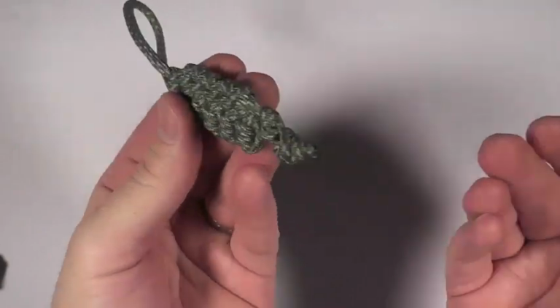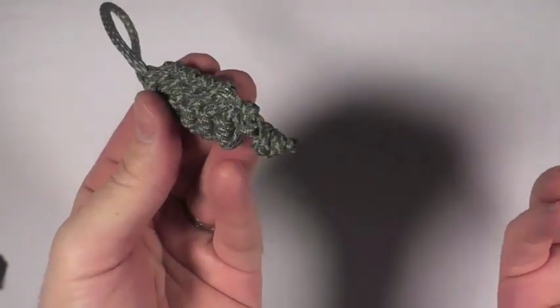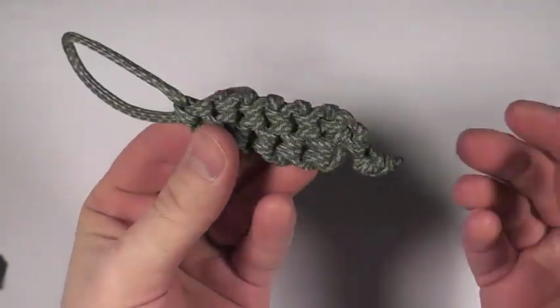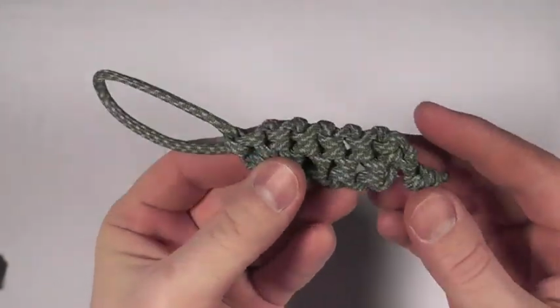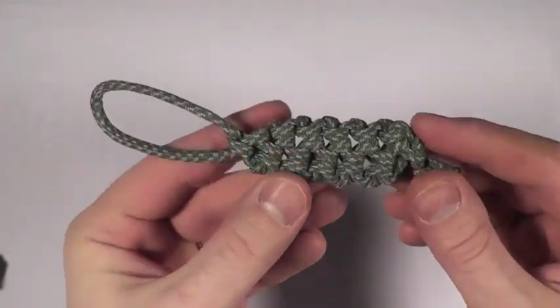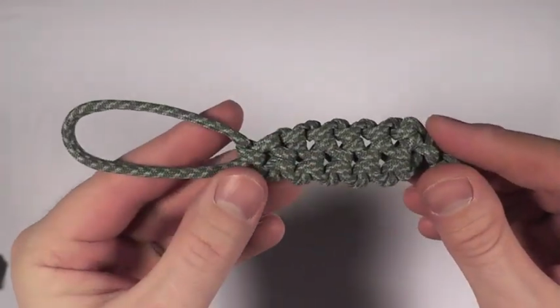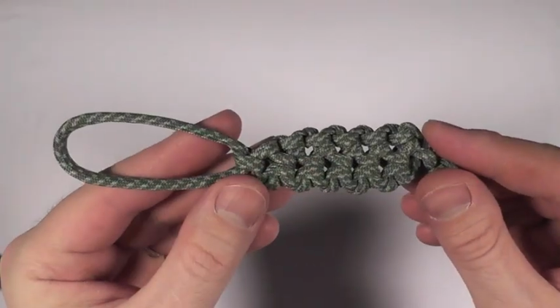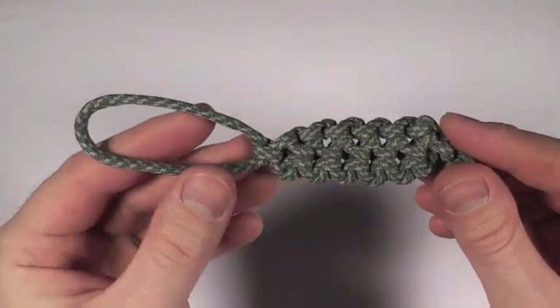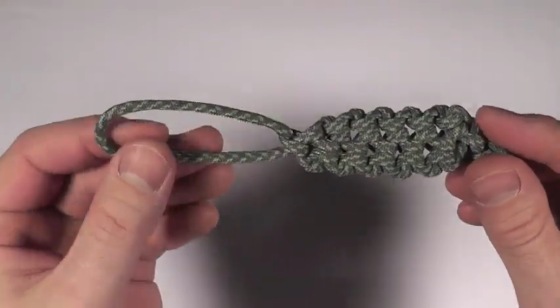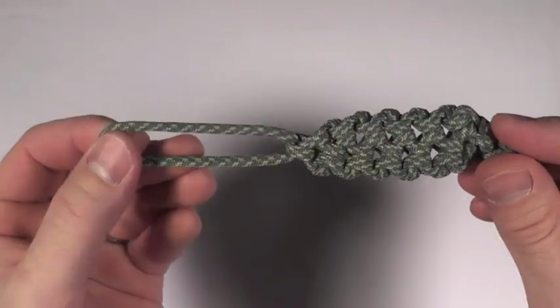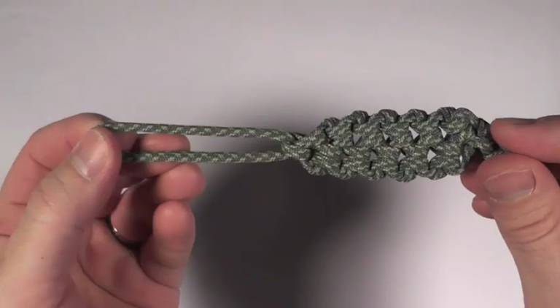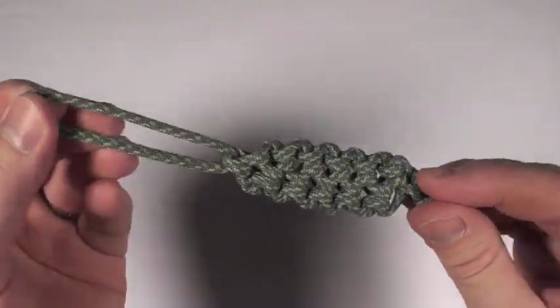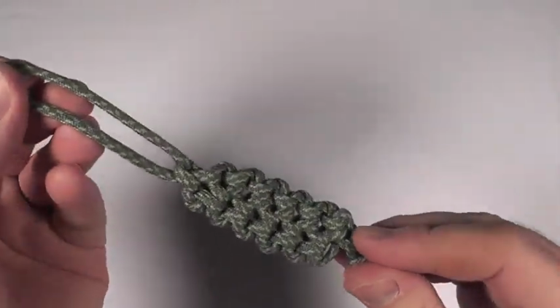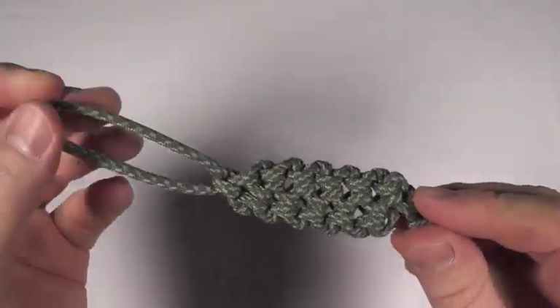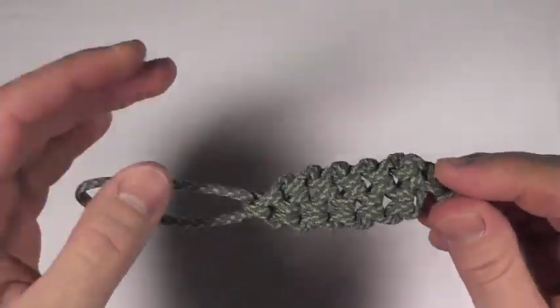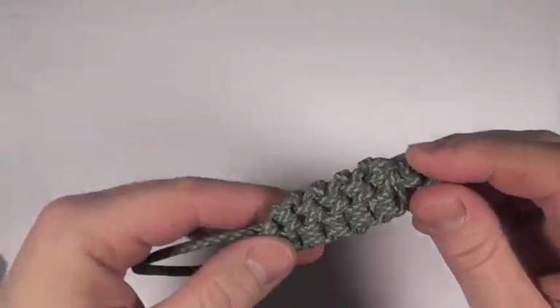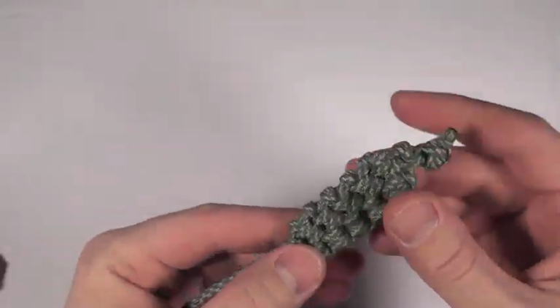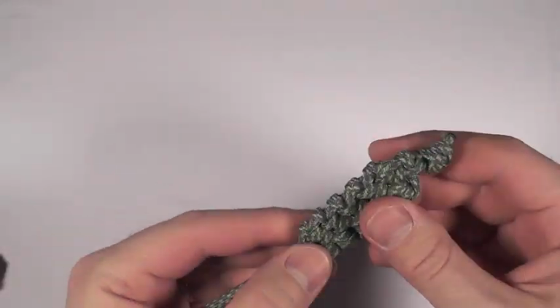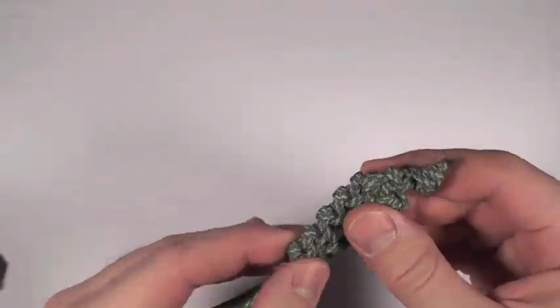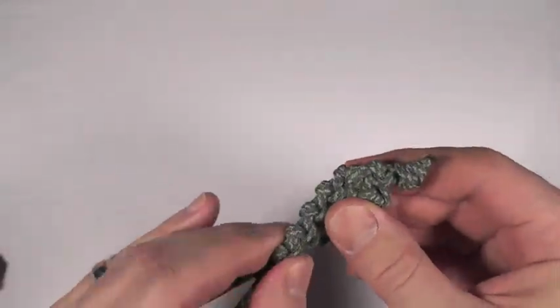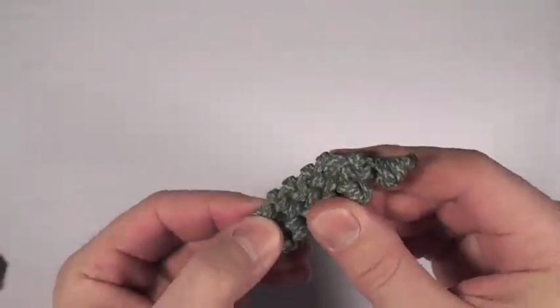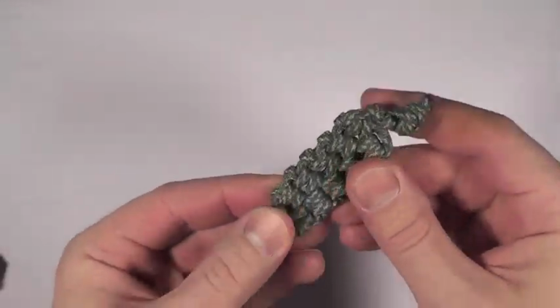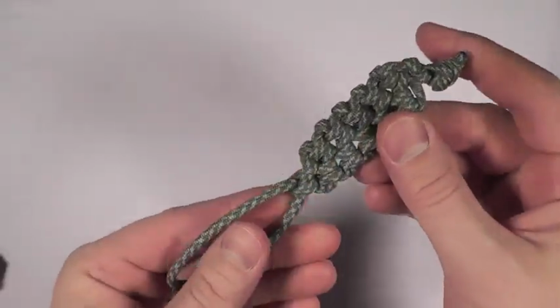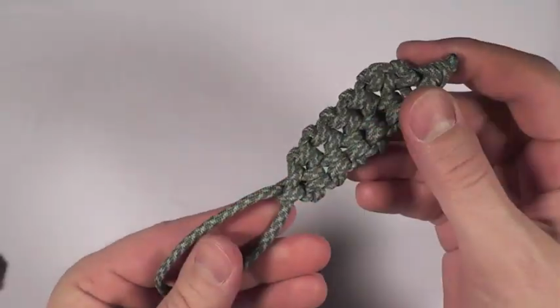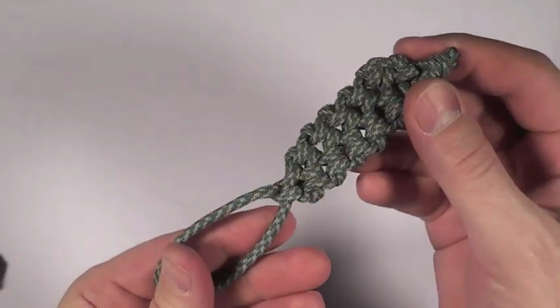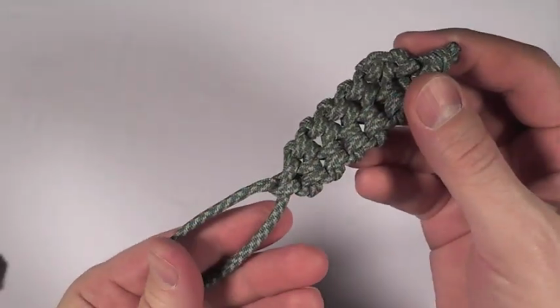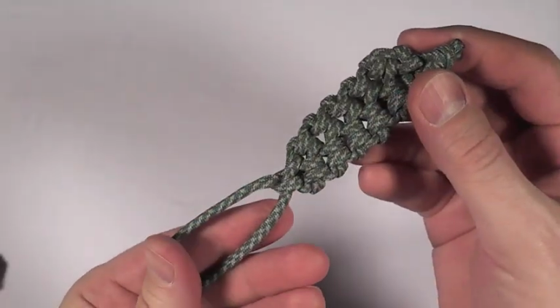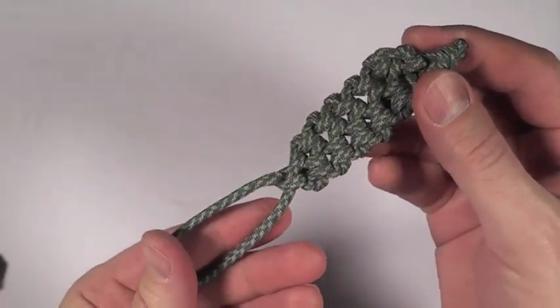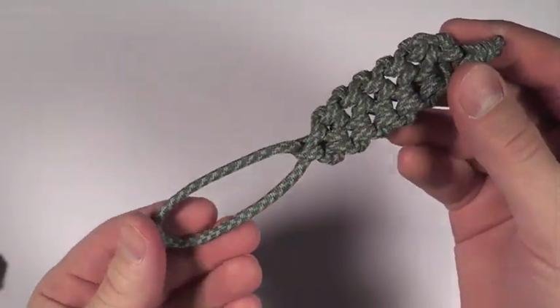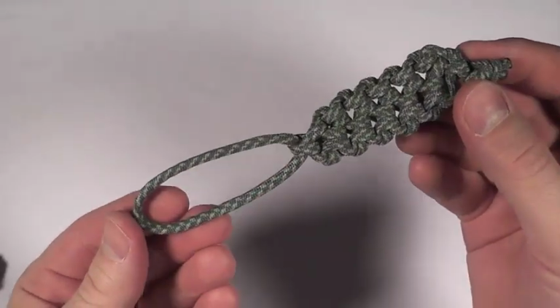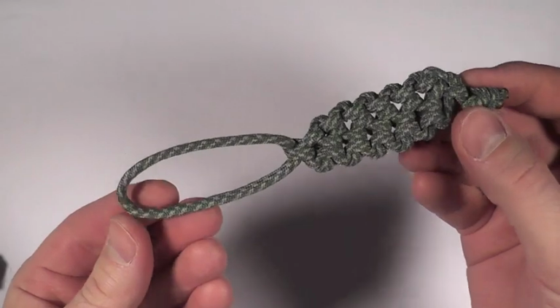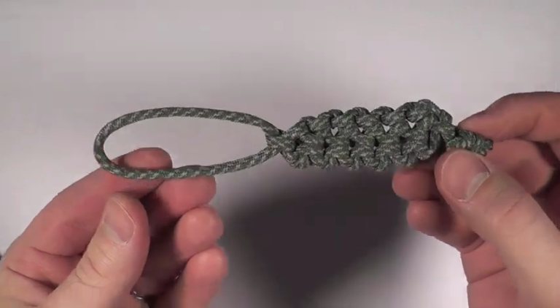And that's why we keep this stuff, right? That's why we use it, that's why we like playing with it. Alright, let's see how this is done.